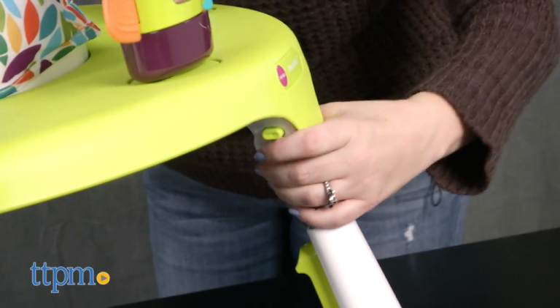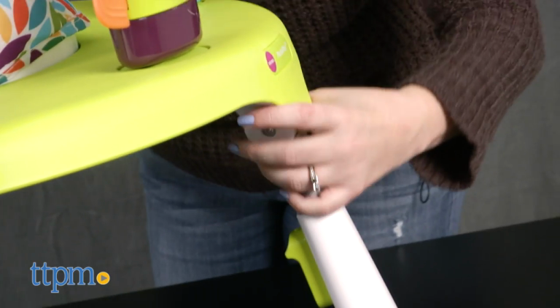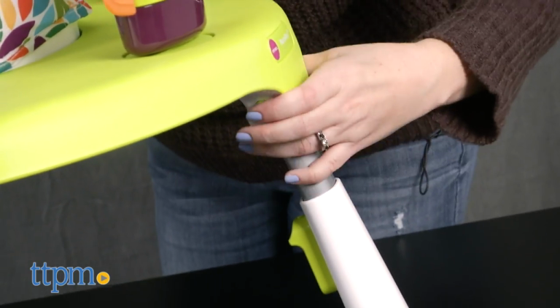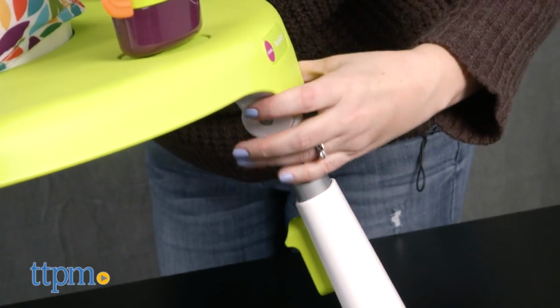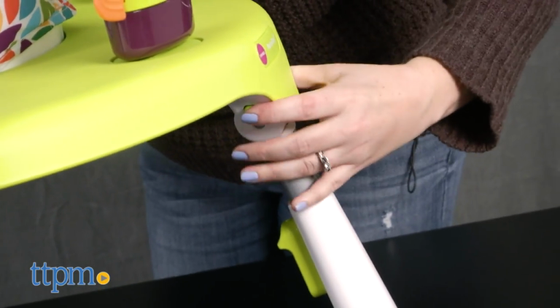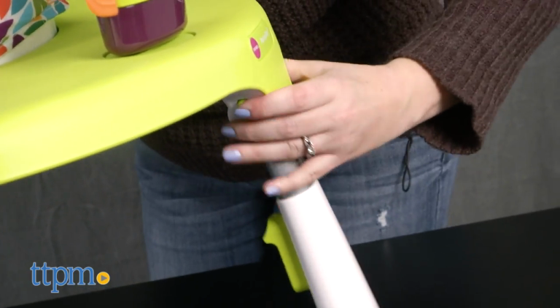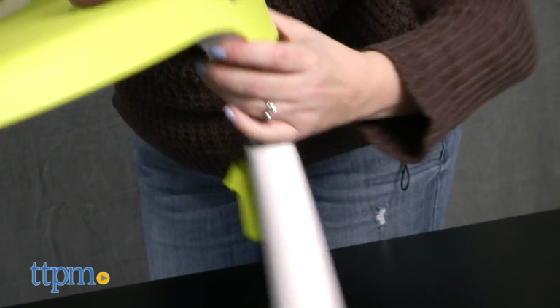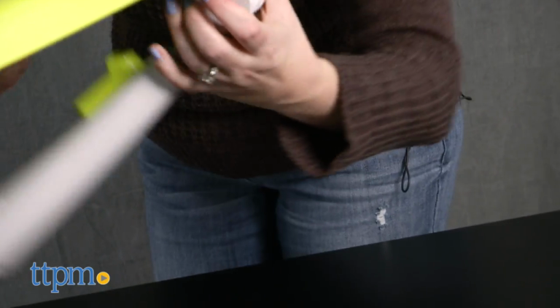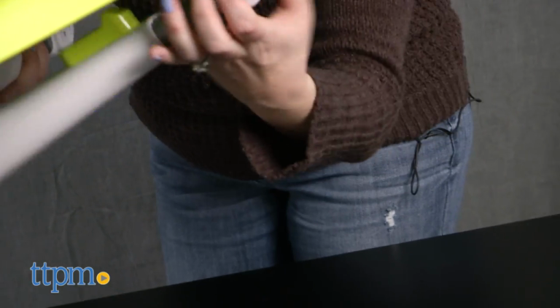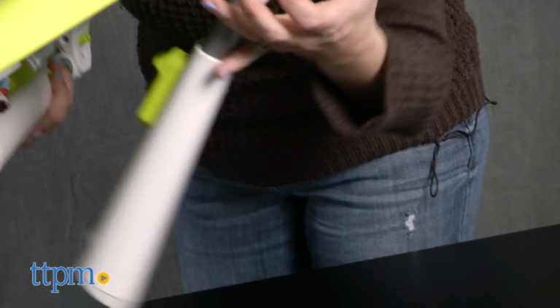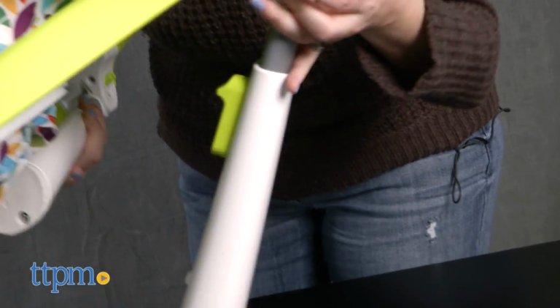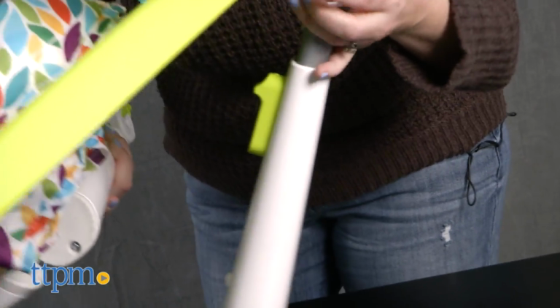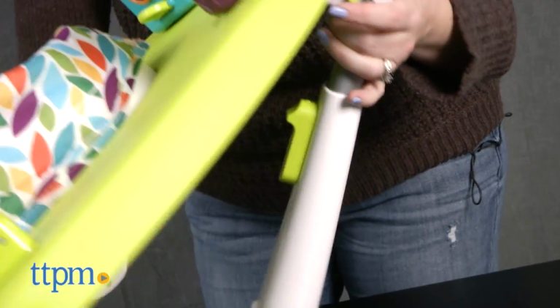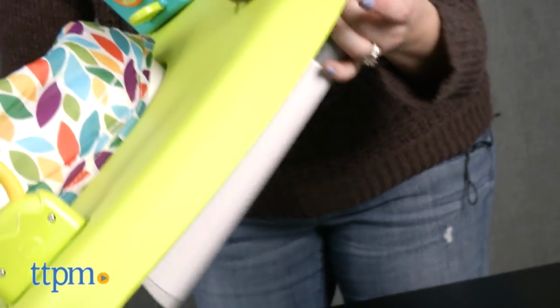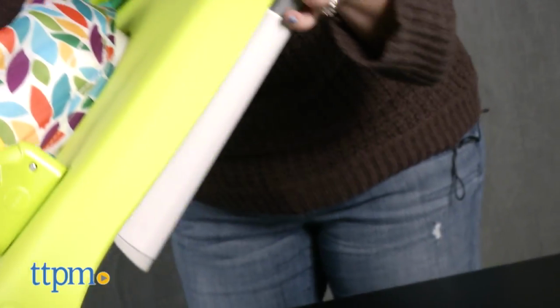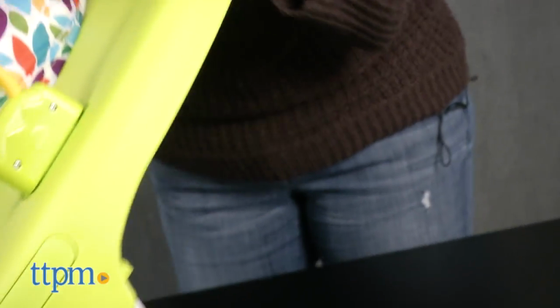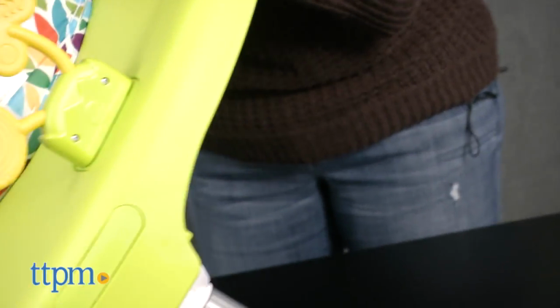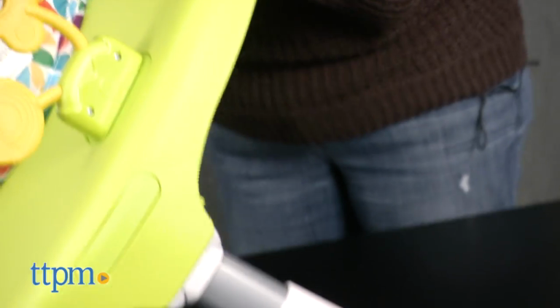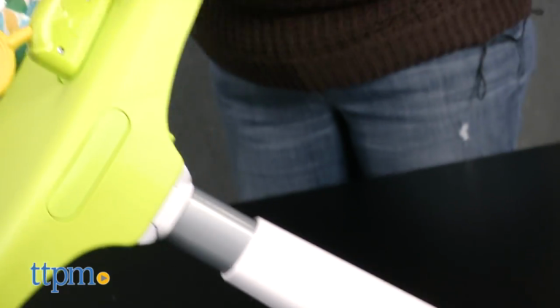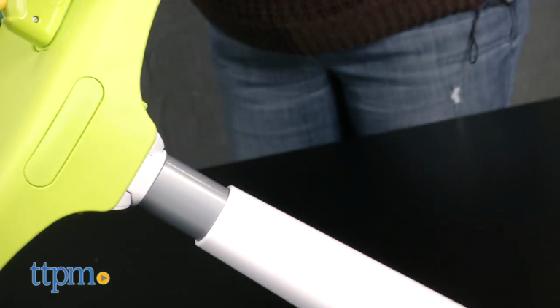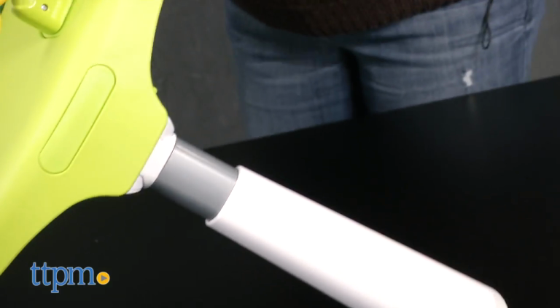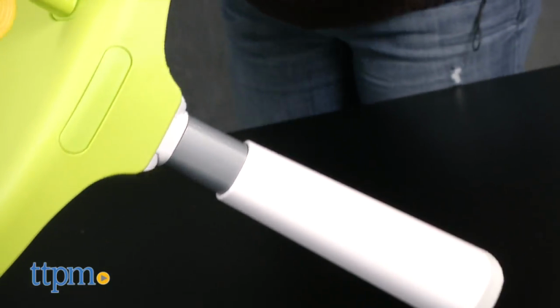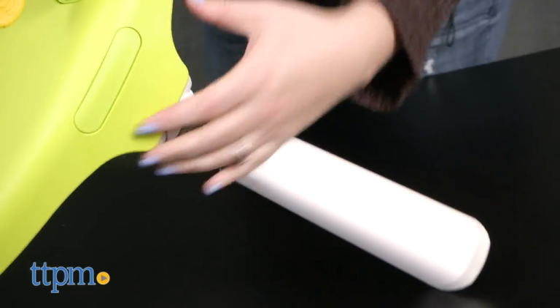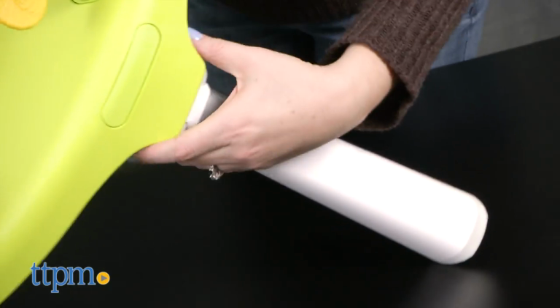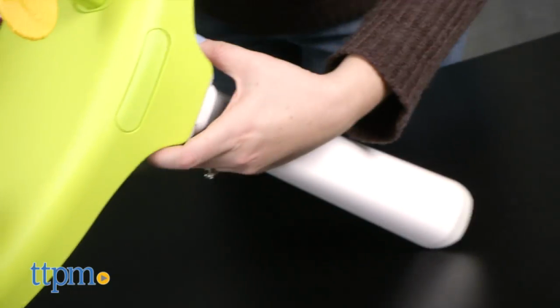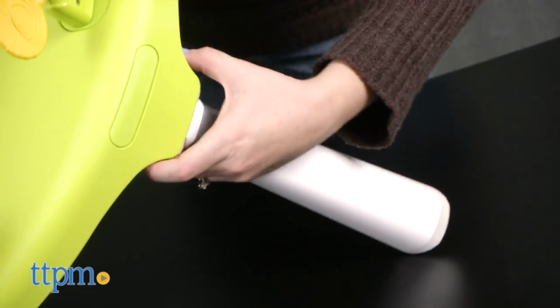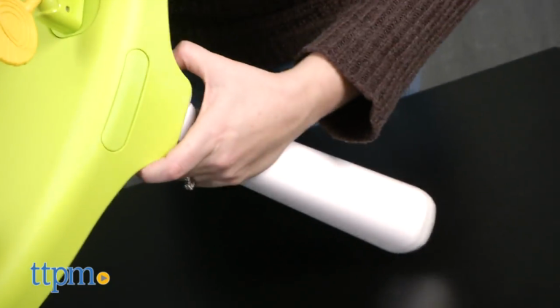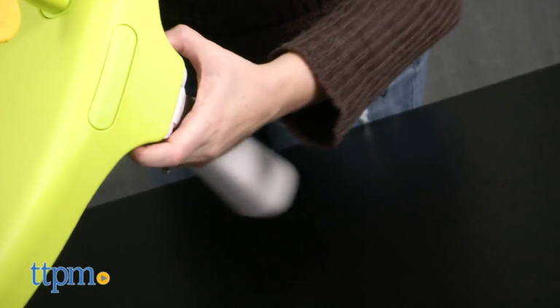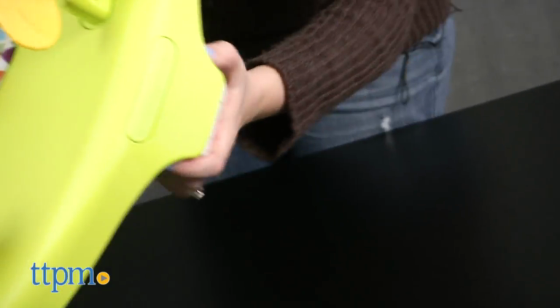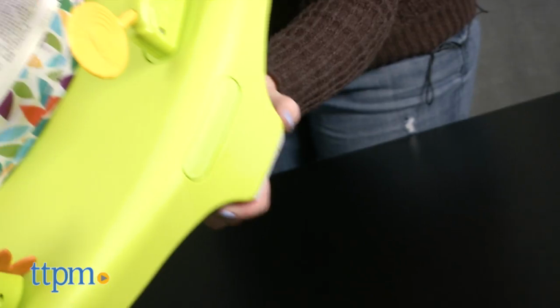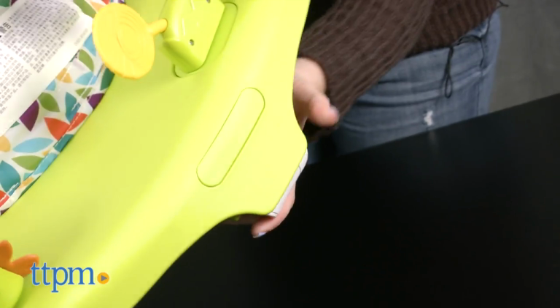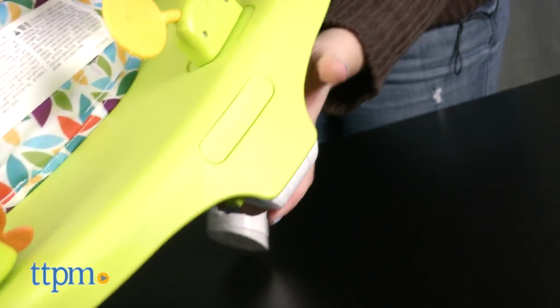It took us 10 minutes to assemble the Port-a-Play and the instructions were easy to follow, but it was a little hard to get the seat to clip in.